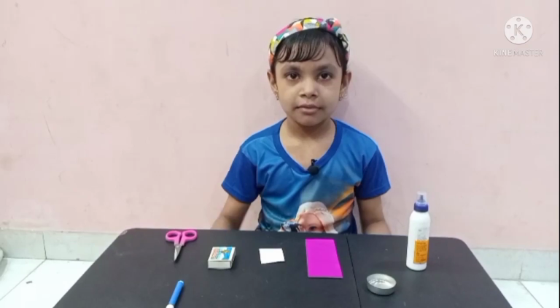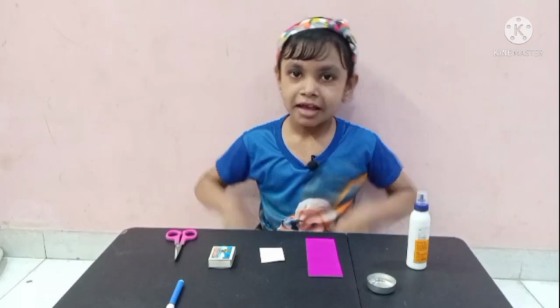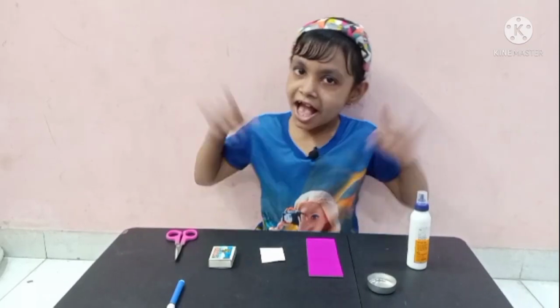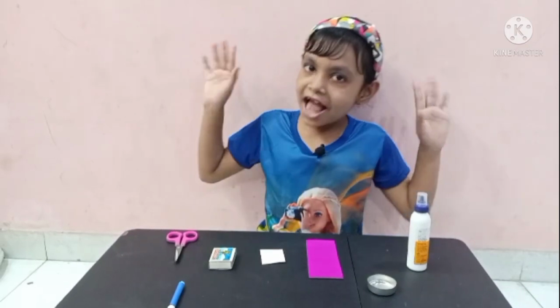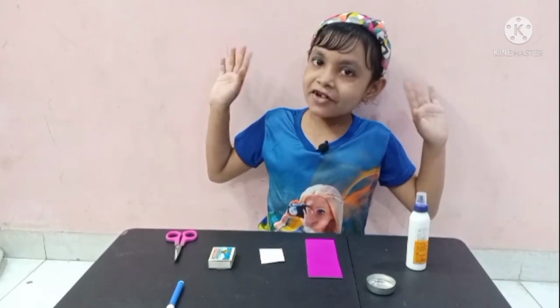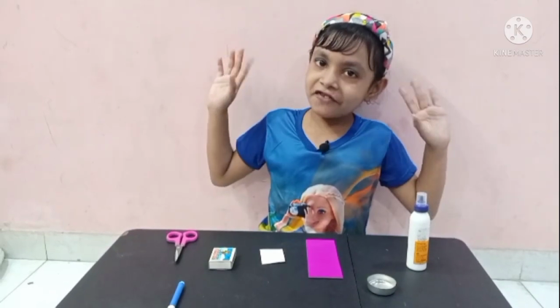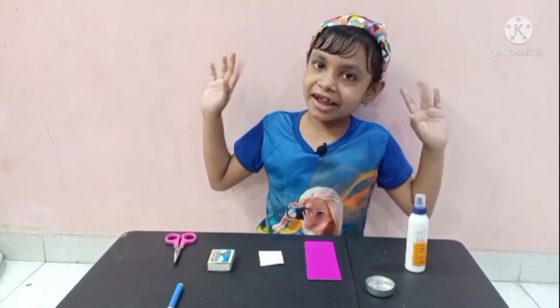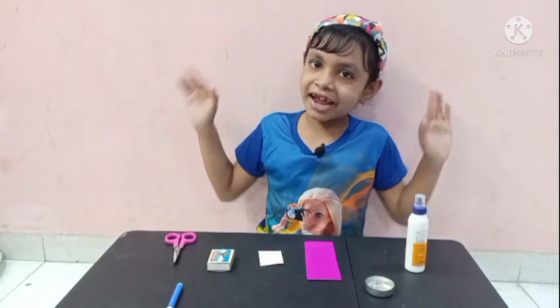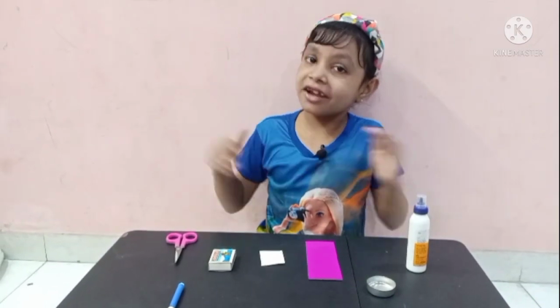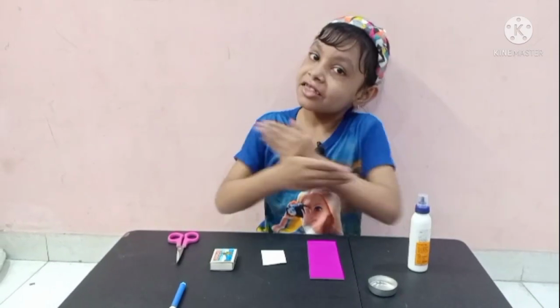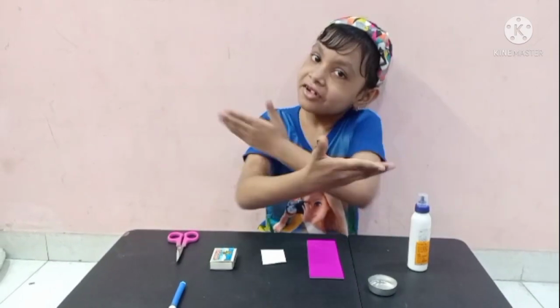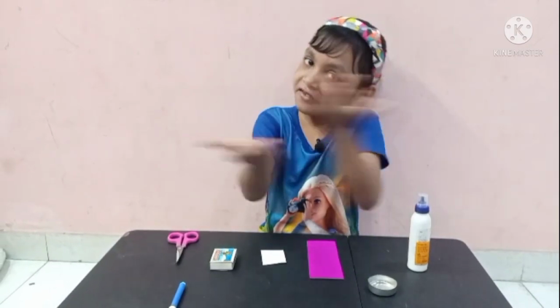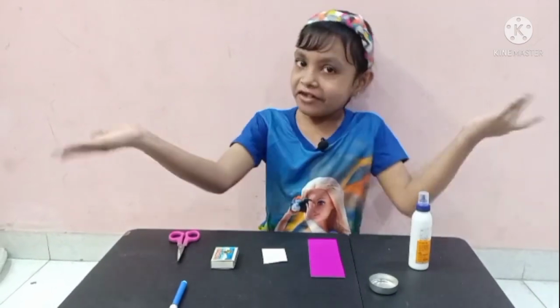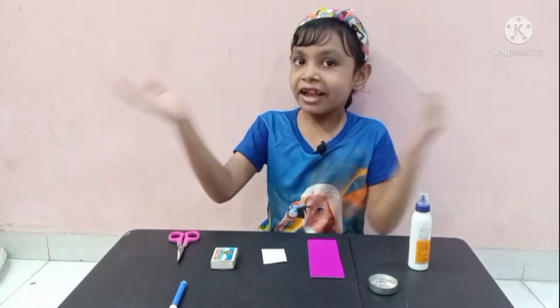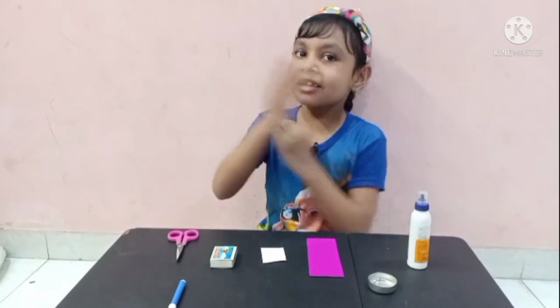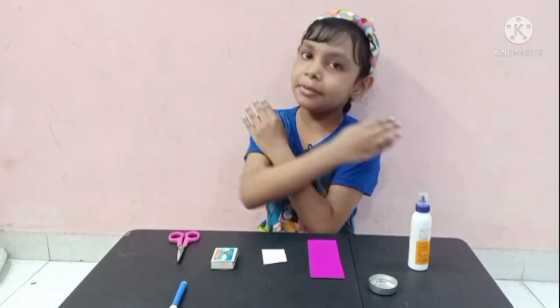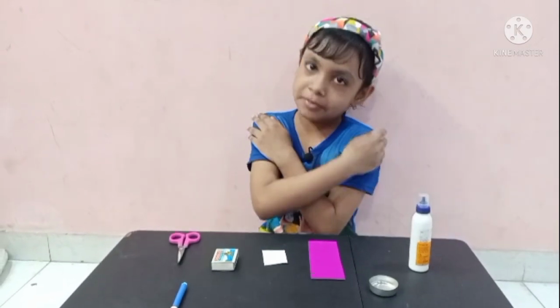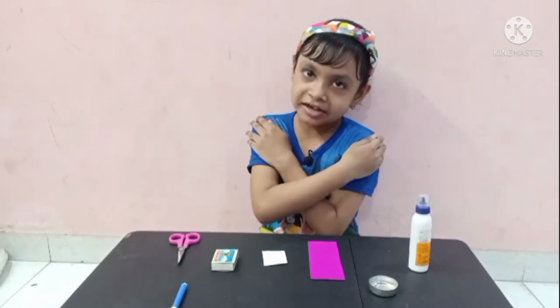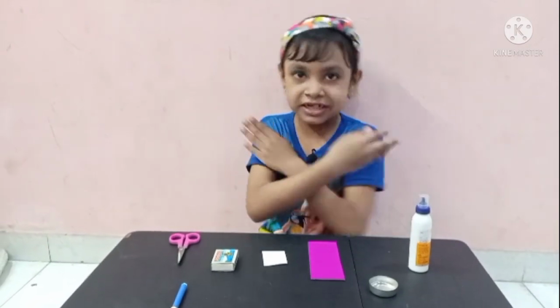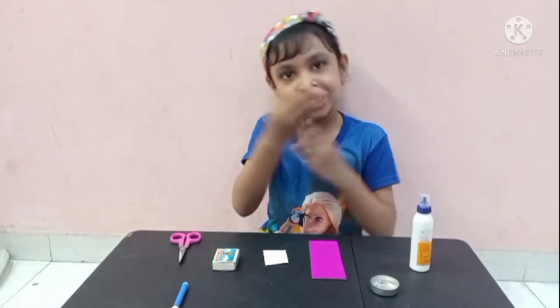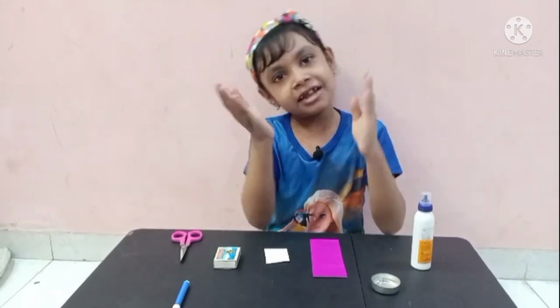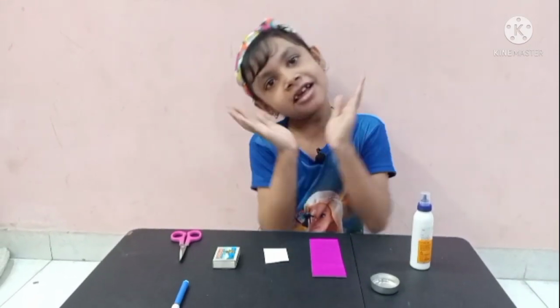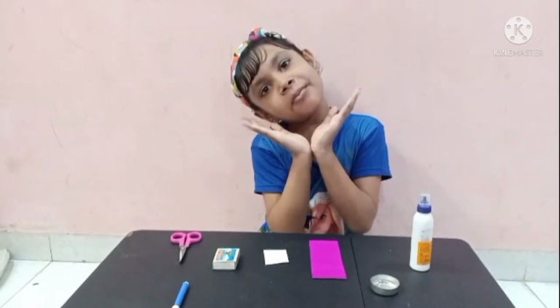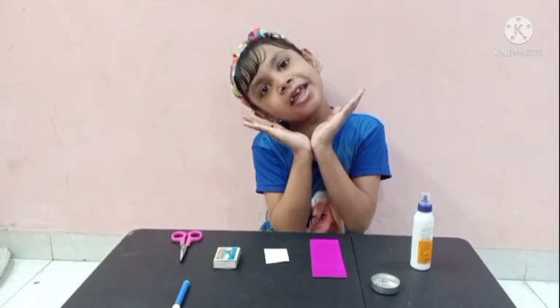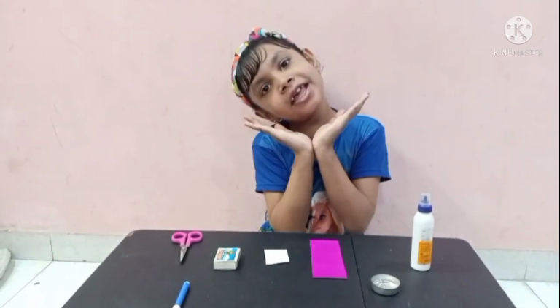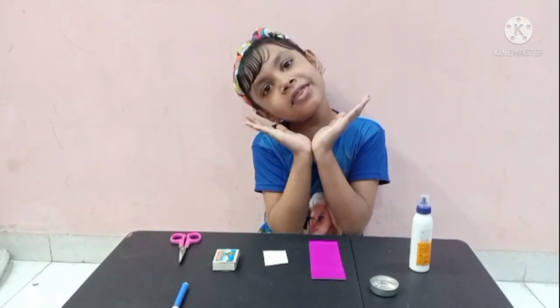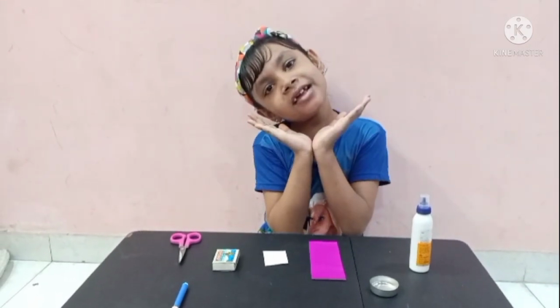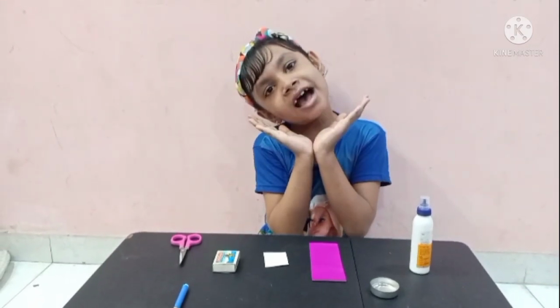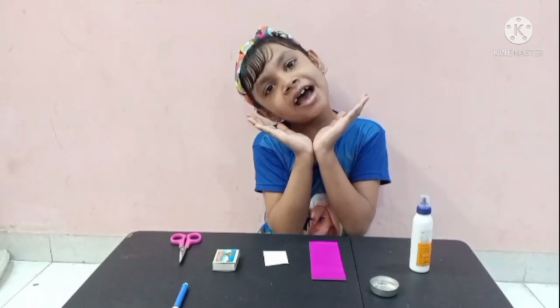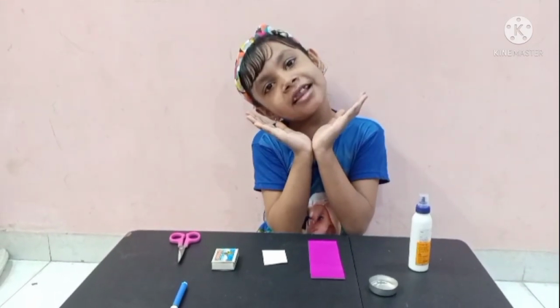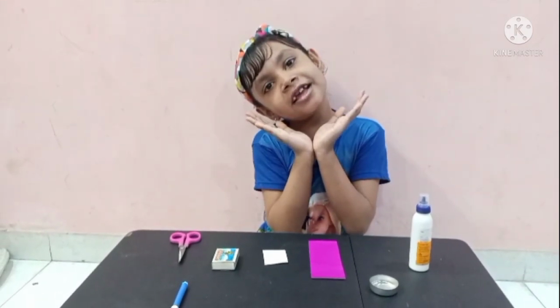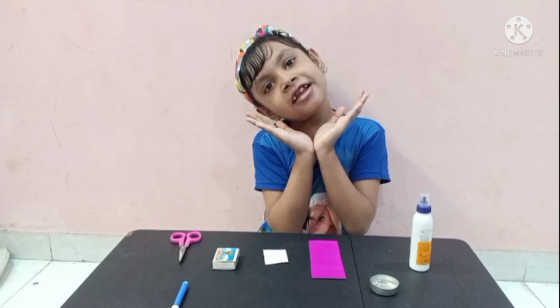Hello friends! Welcome to my channel! Amazing Arlene!